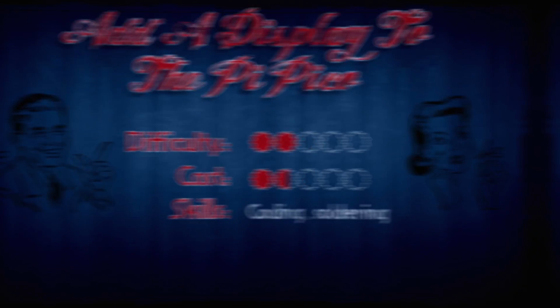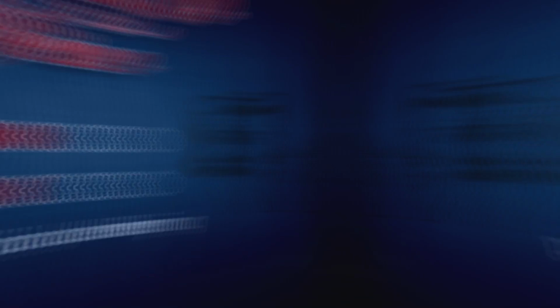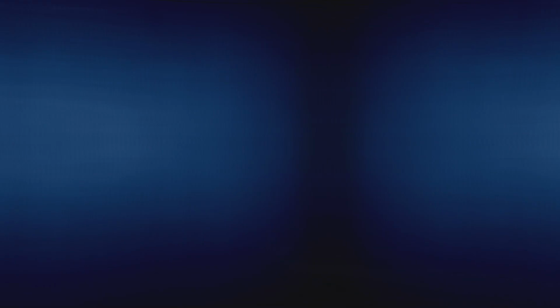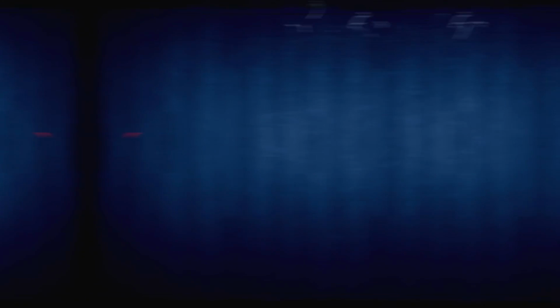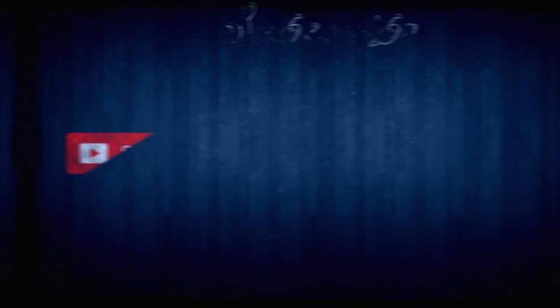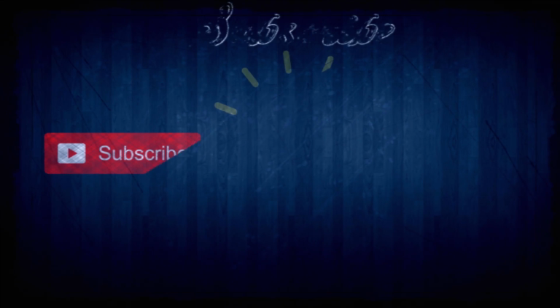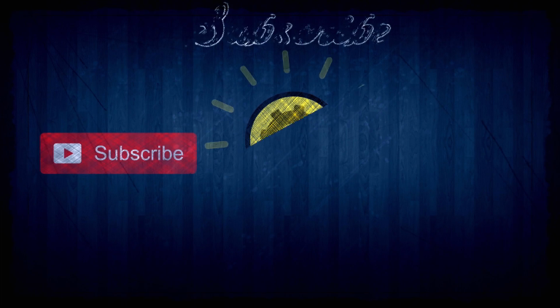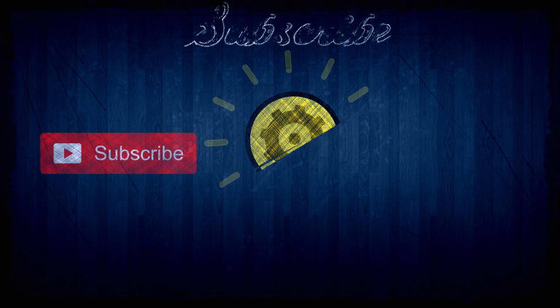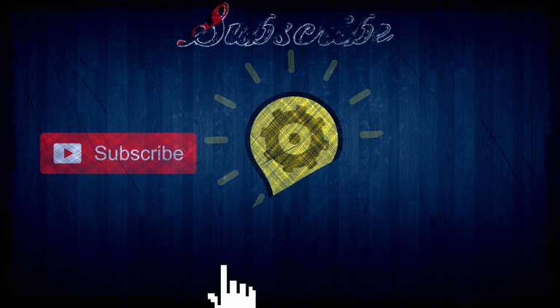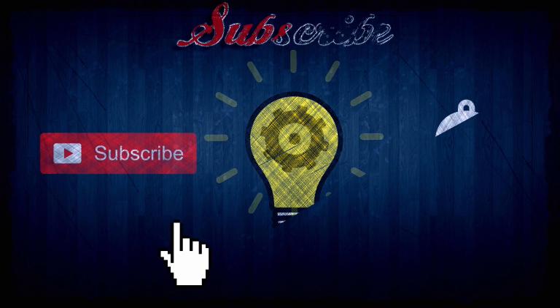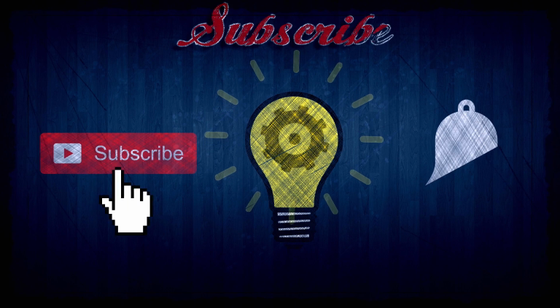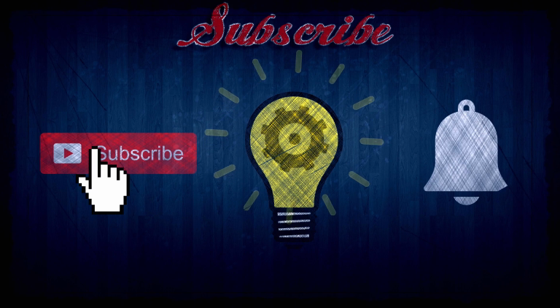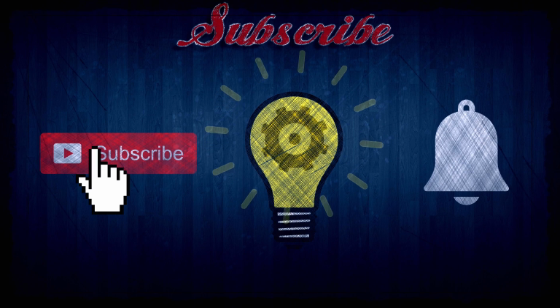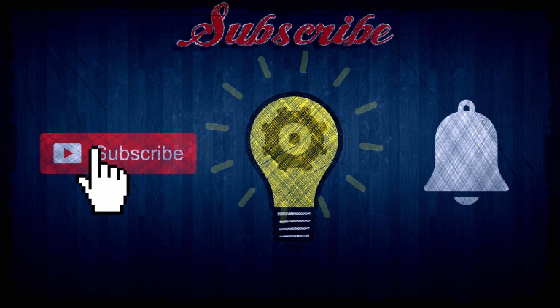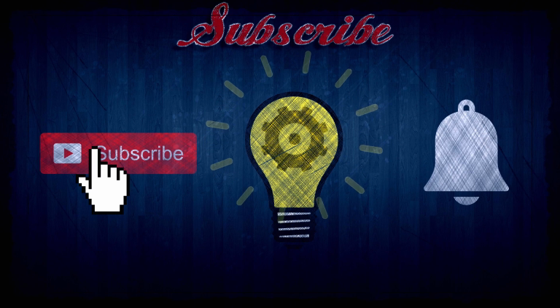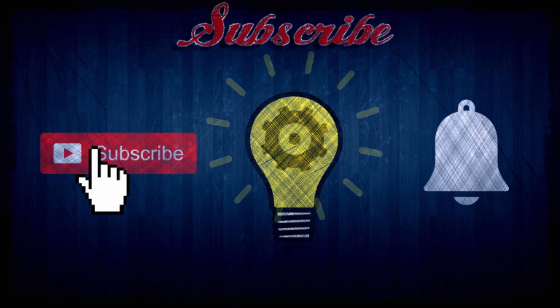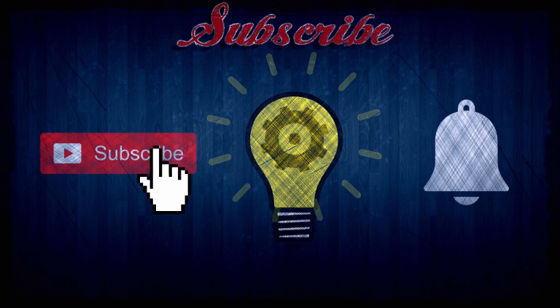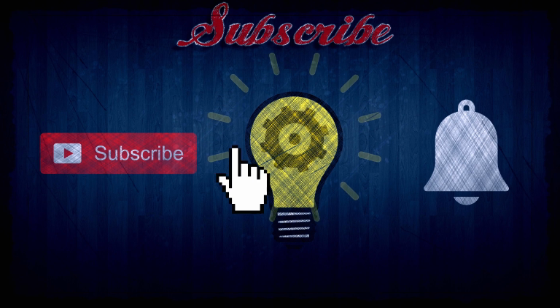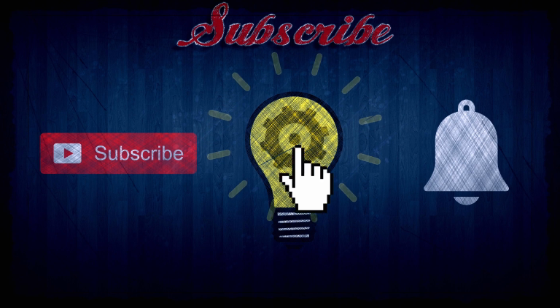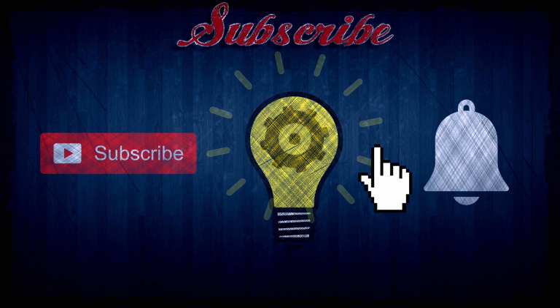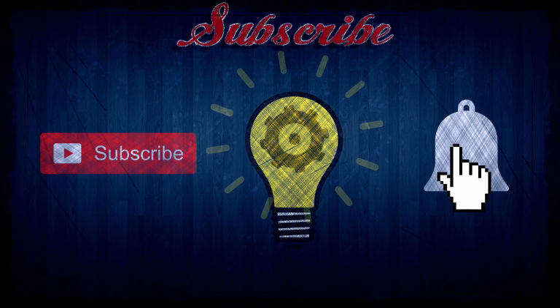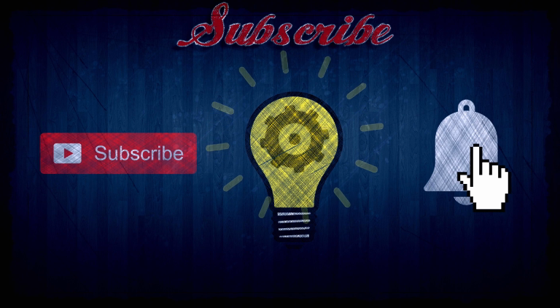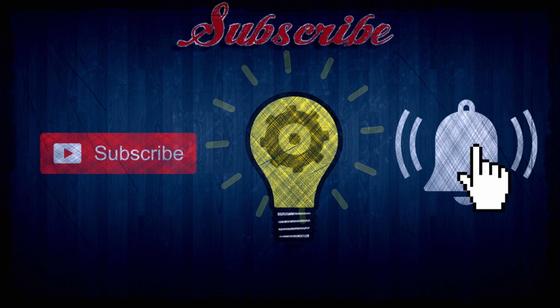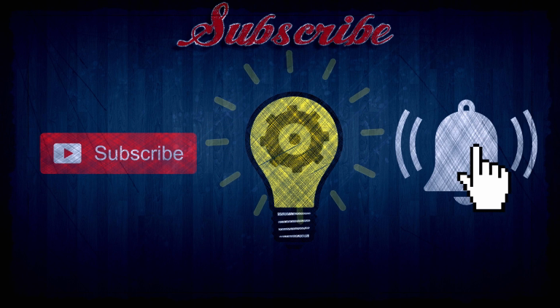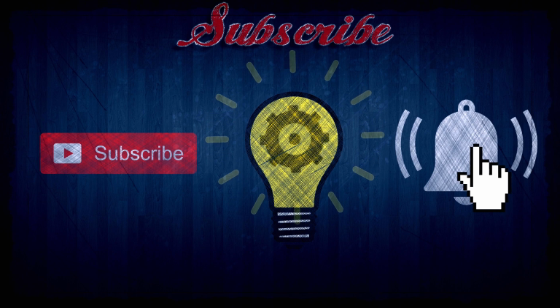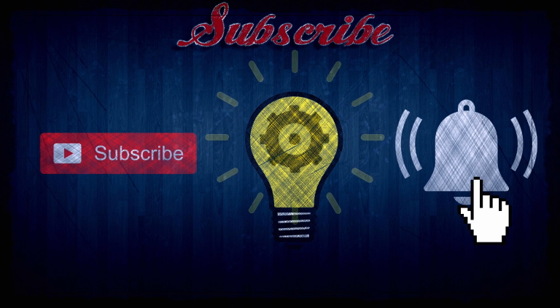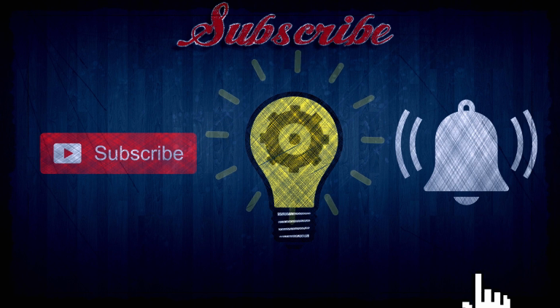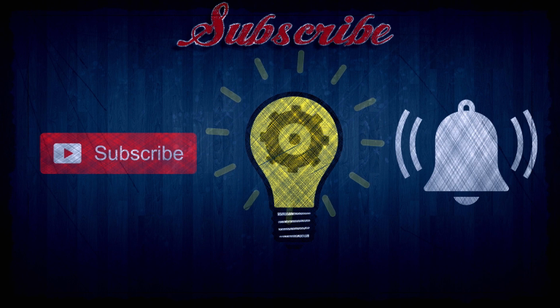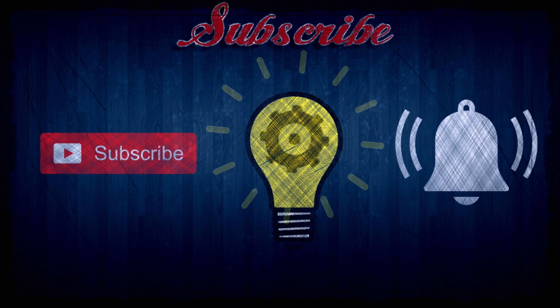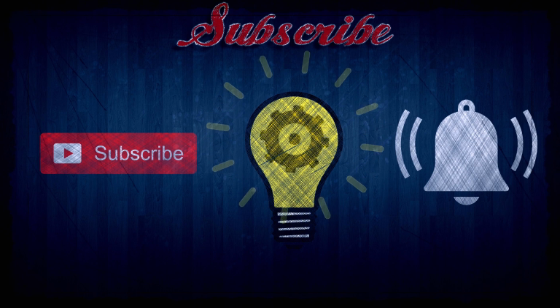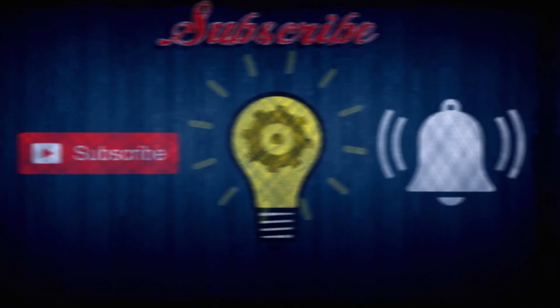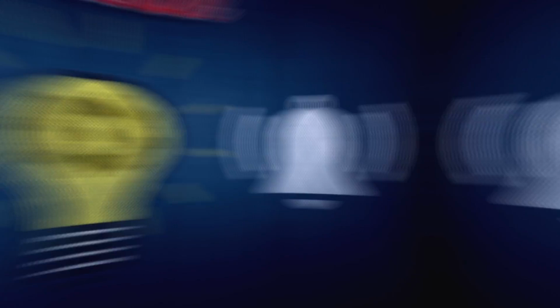If you want to keep those knowledge gears greased please be sure to subscribe and ring that notification bell.